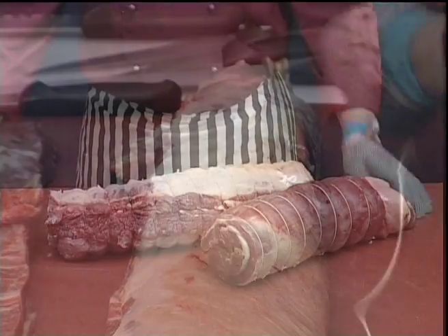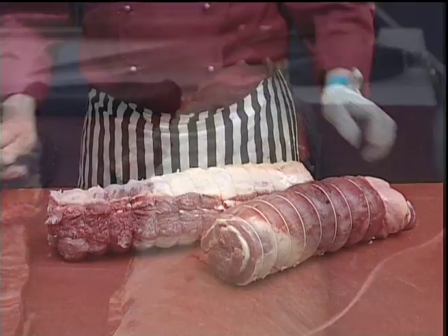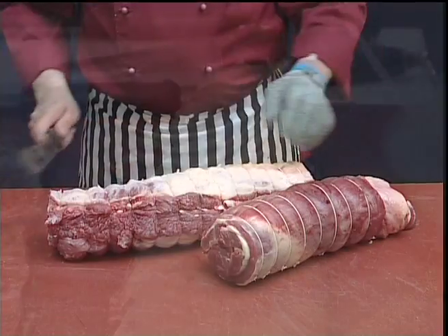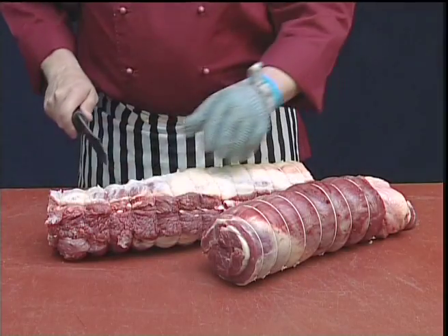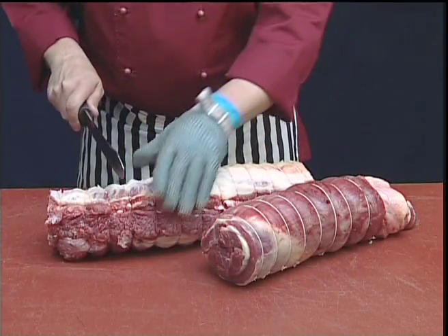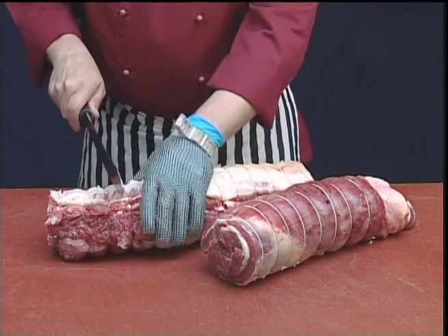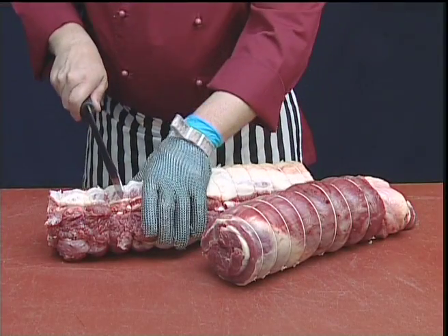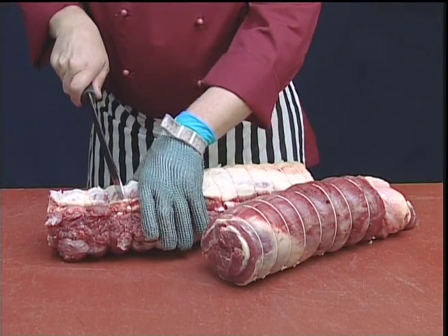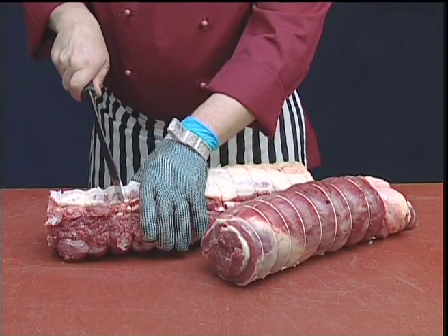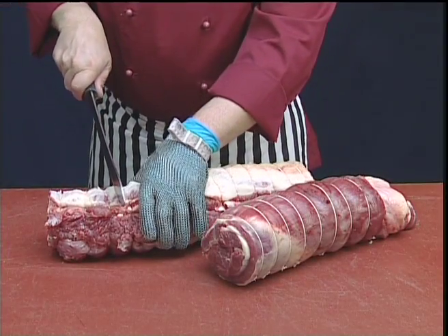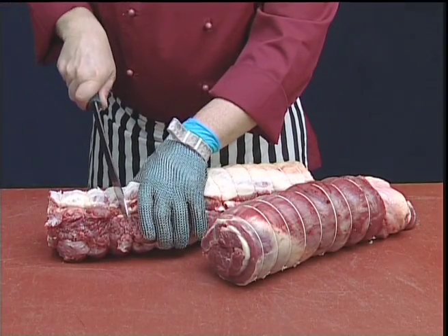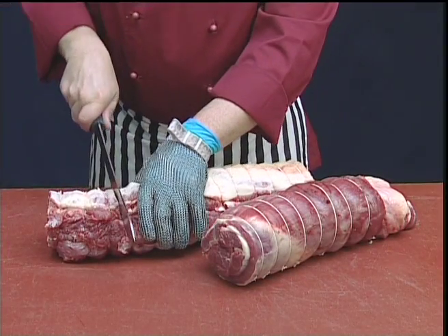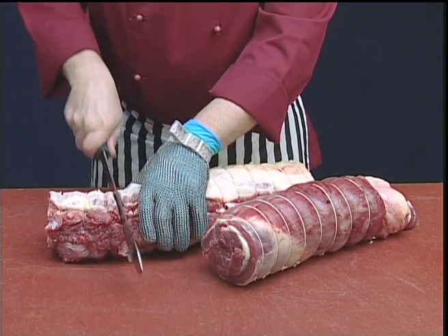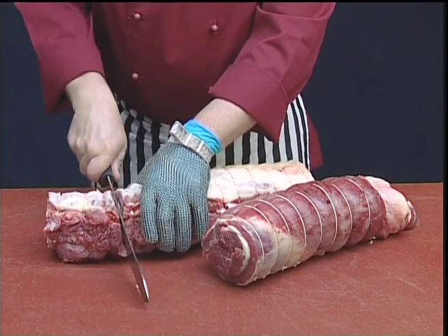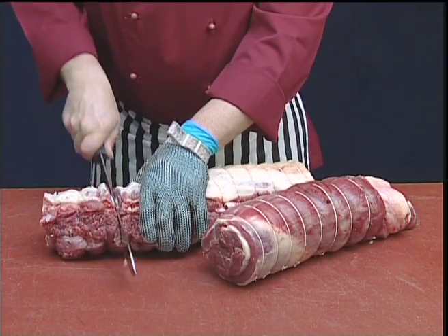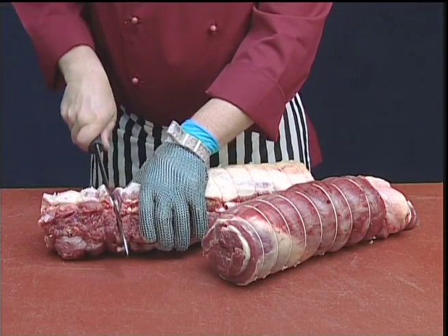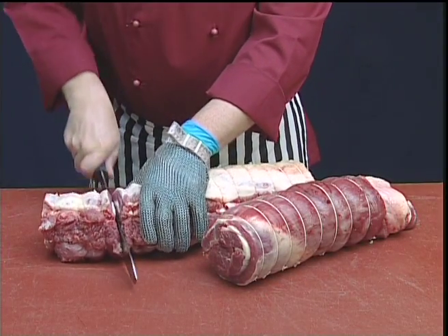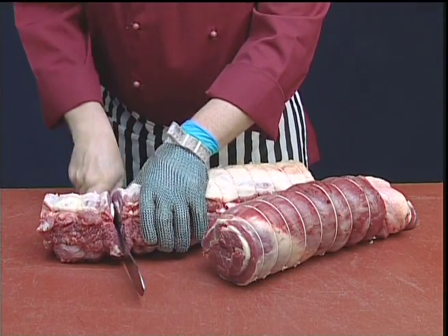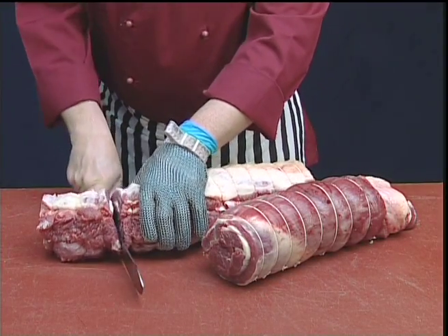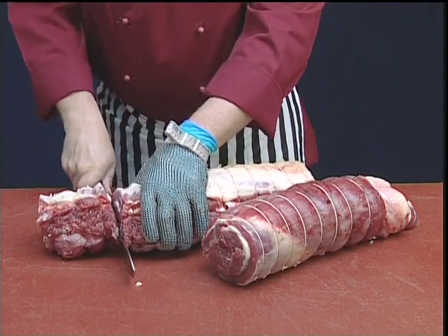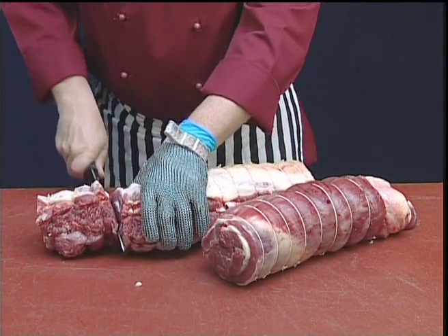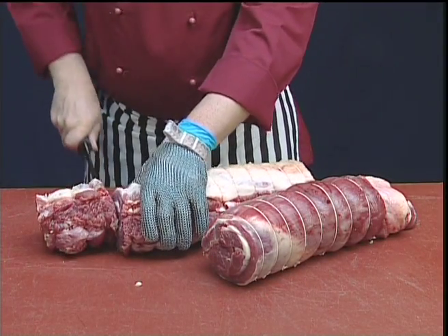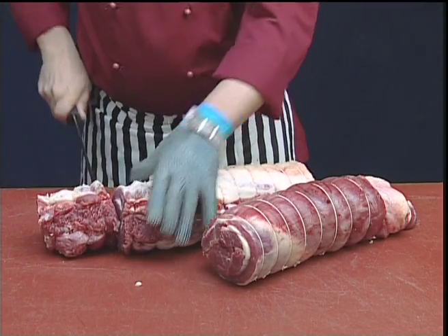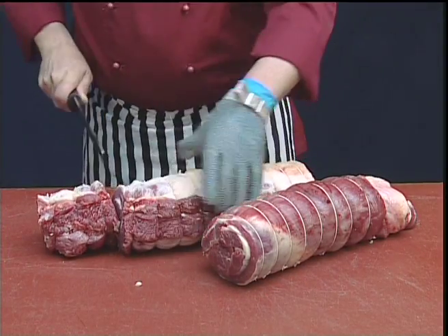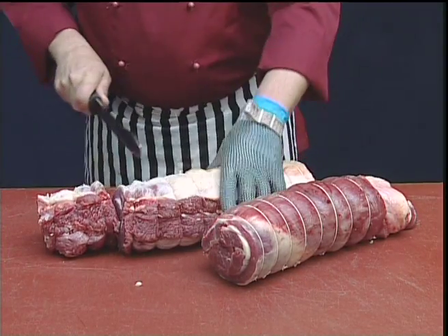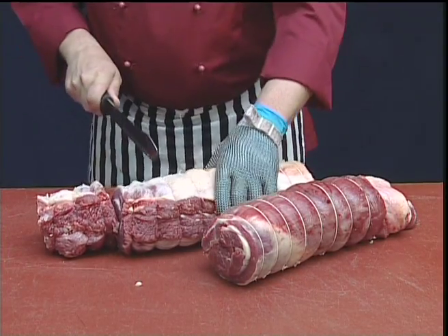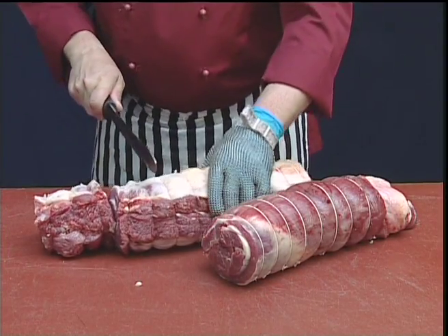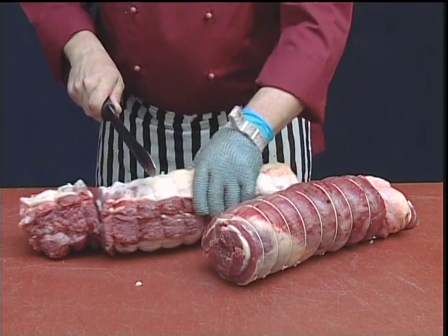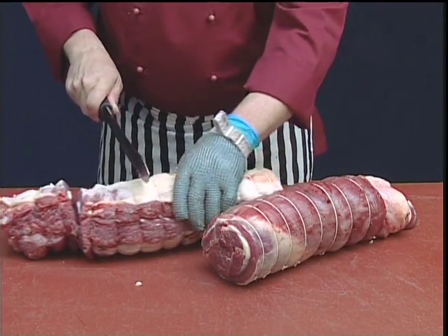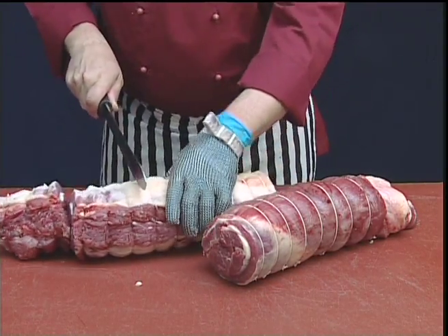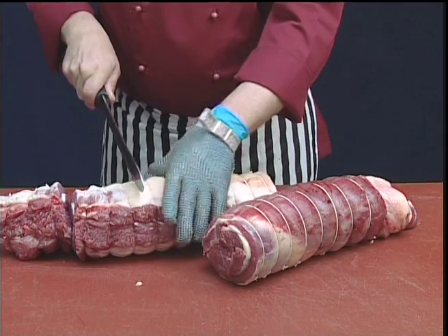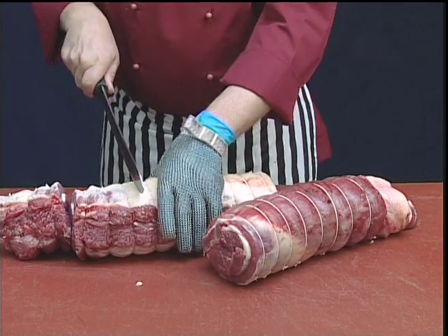The brisket is now ready for cutting into the required joint size.